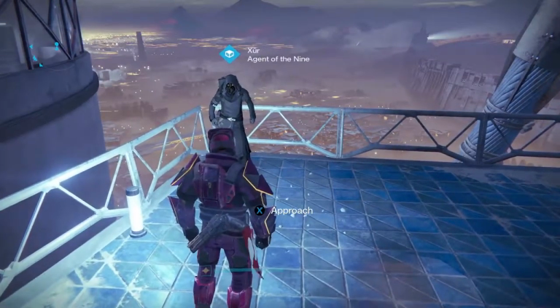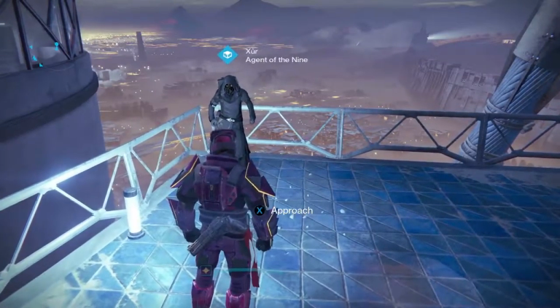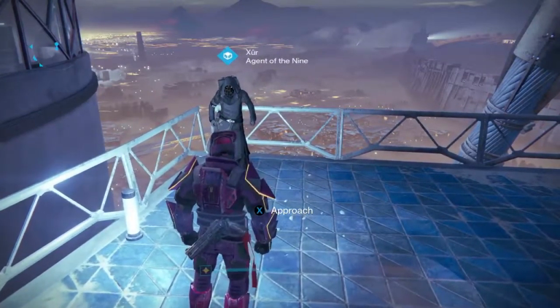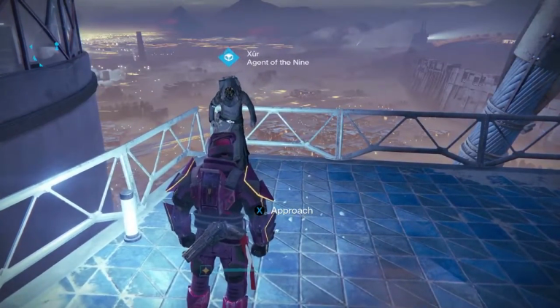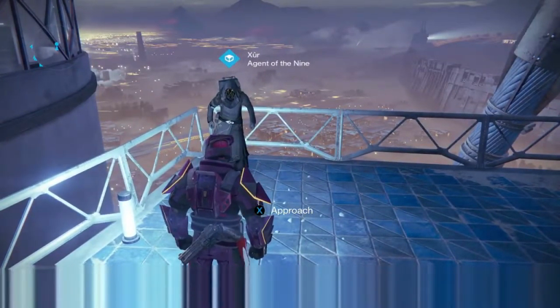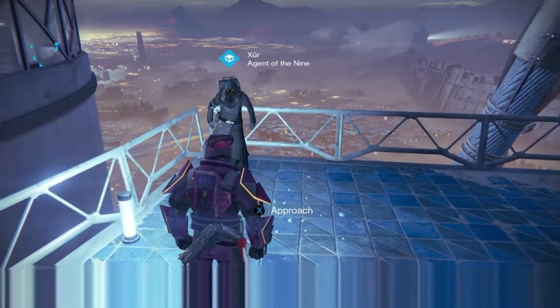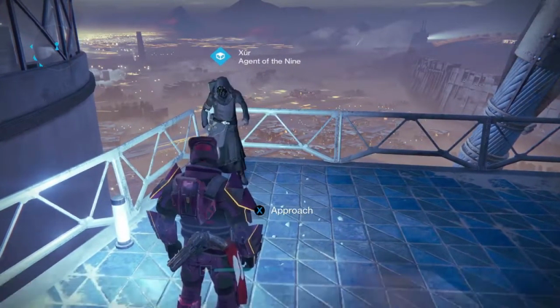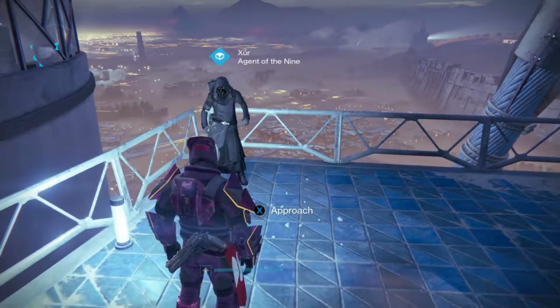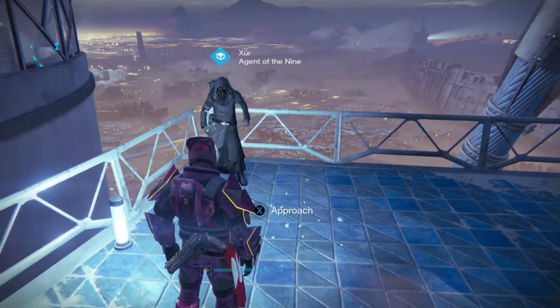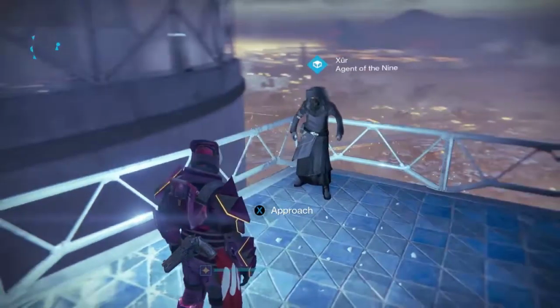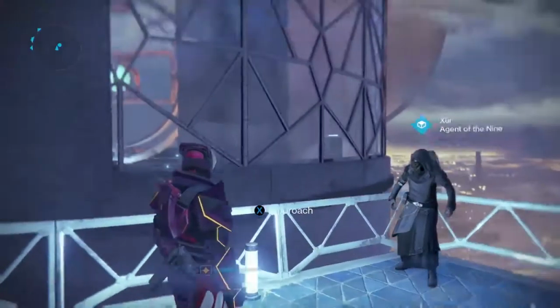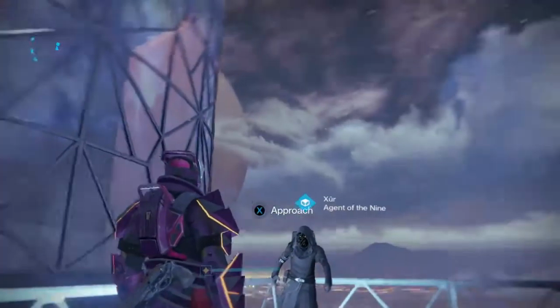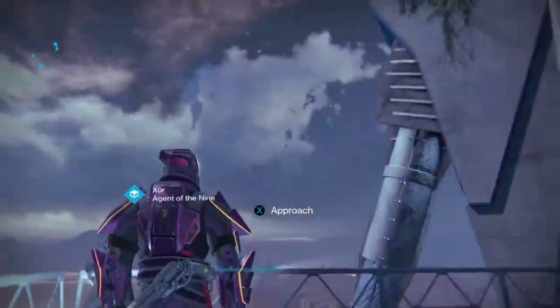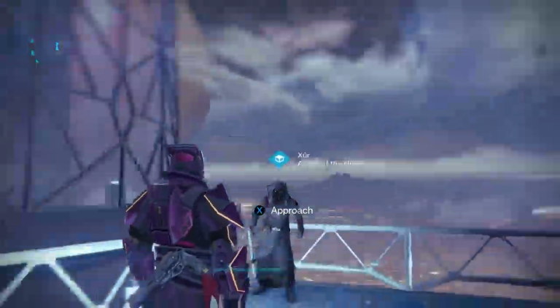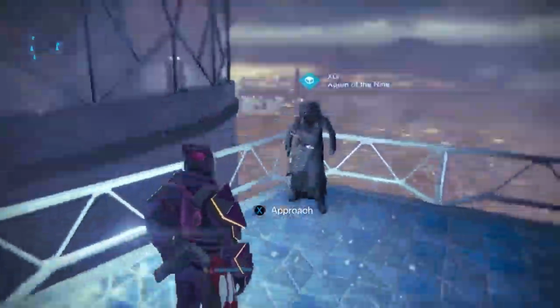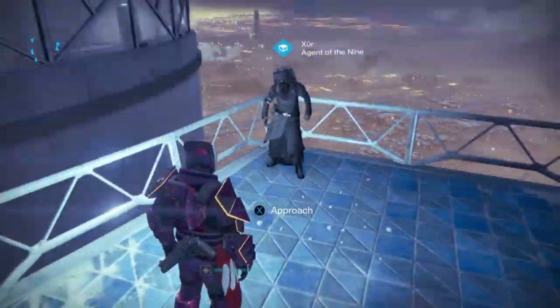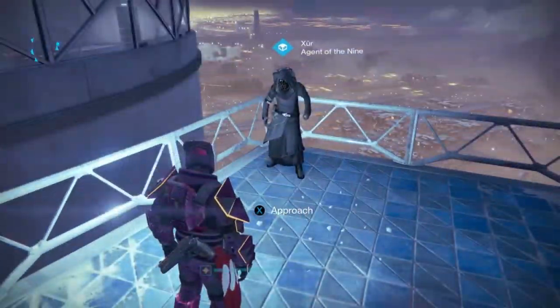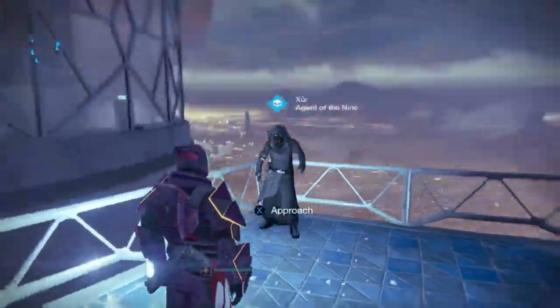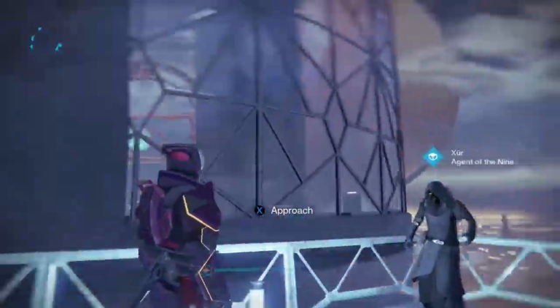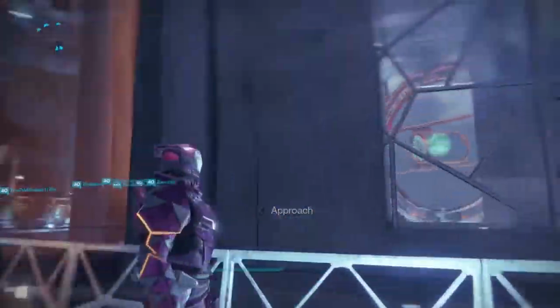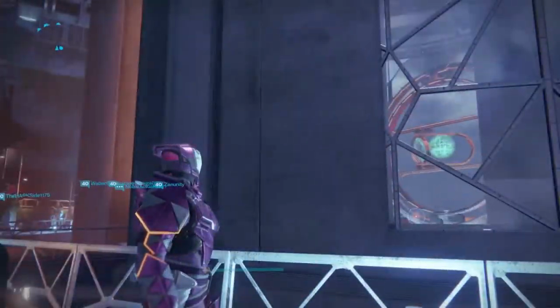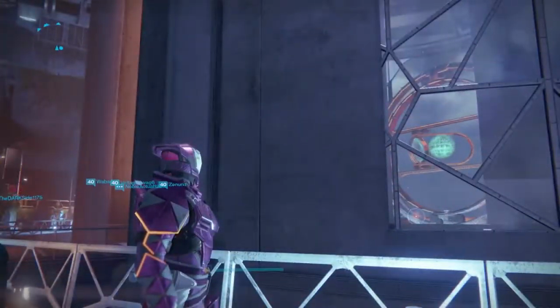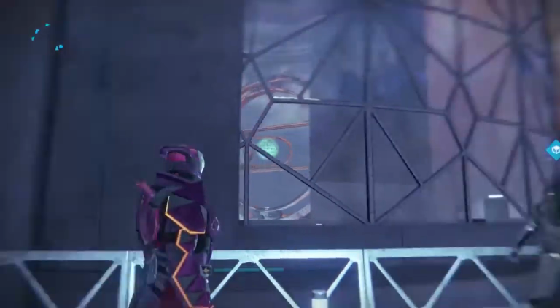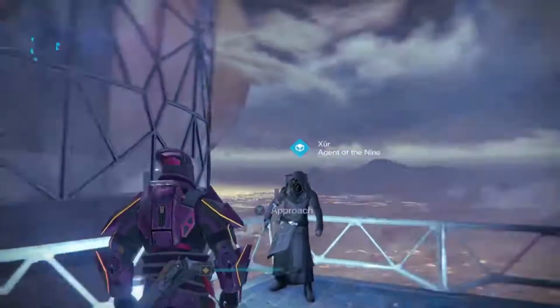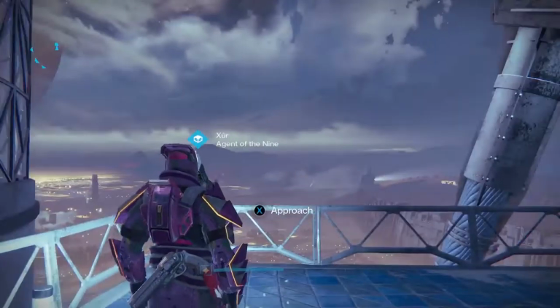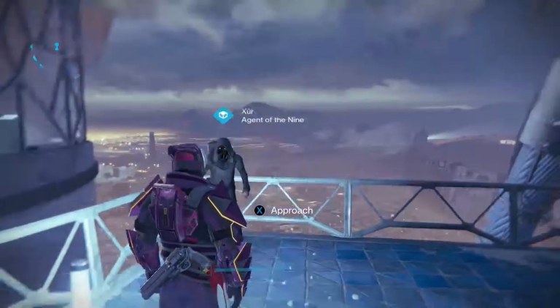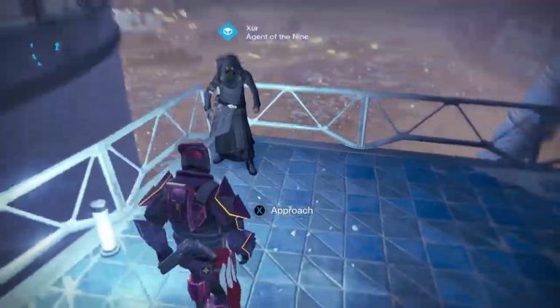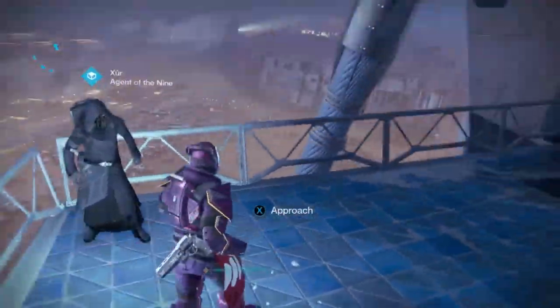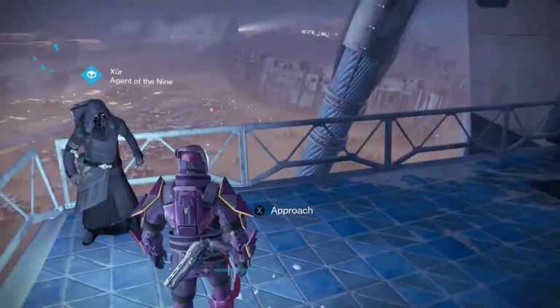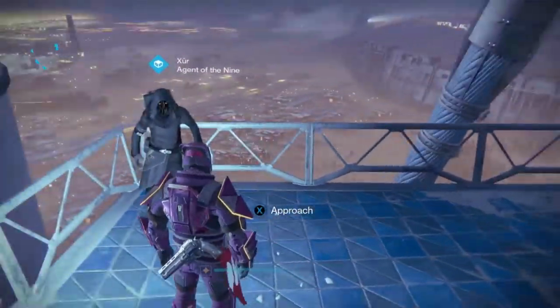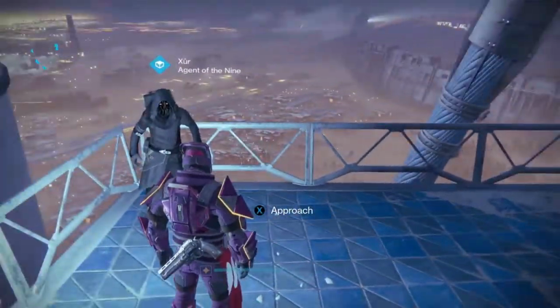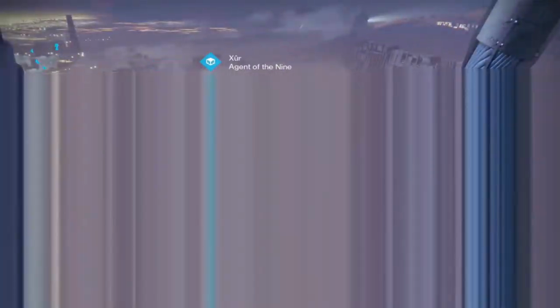I hope you enjoyed. I'll probably be doing these every single Friday just to get the word out where Xur is. I'll see you guys next episode. Goodbye.